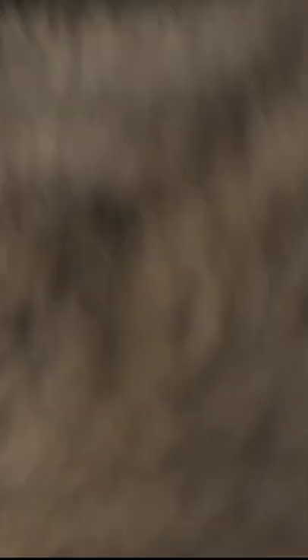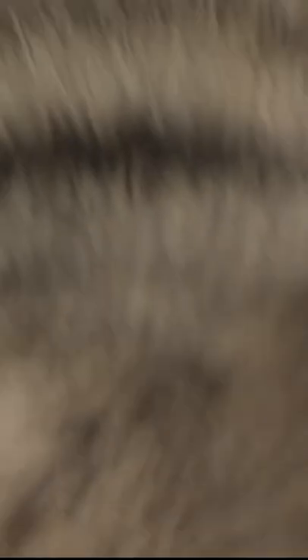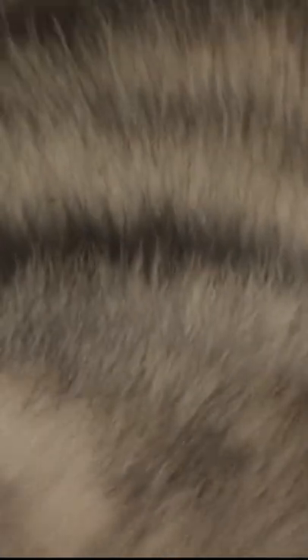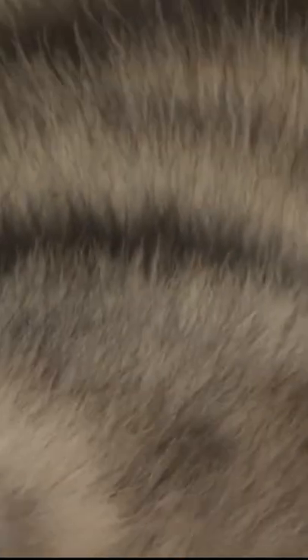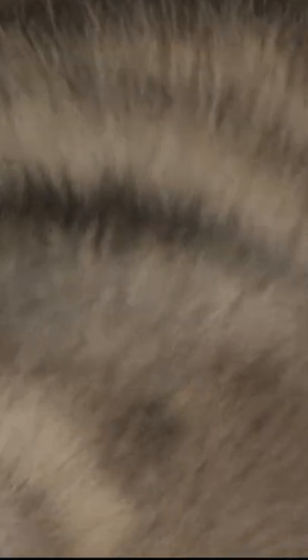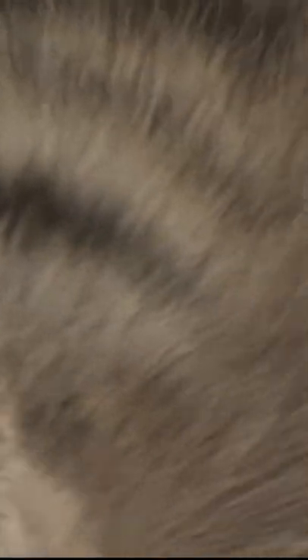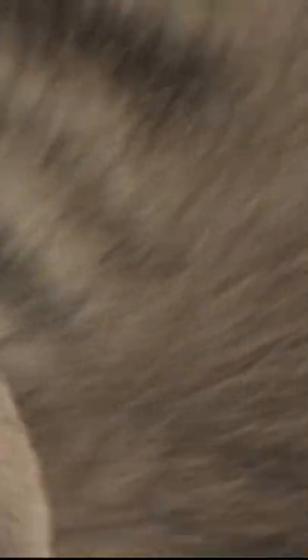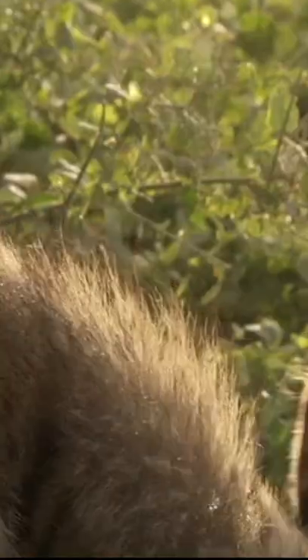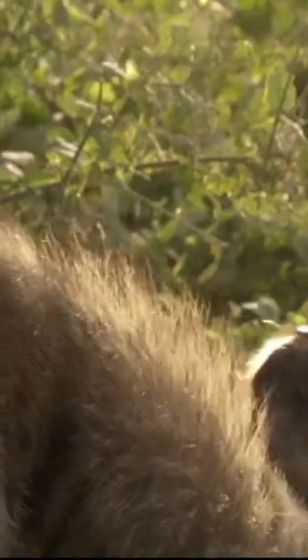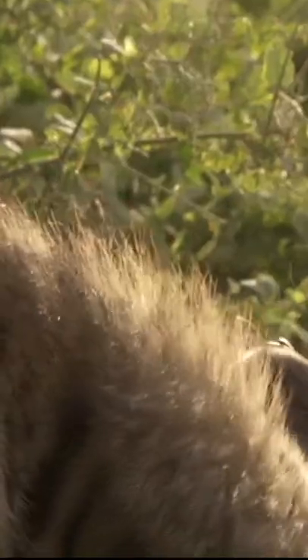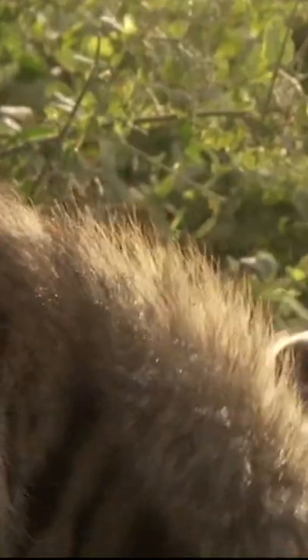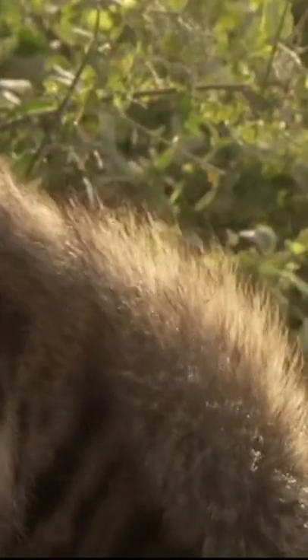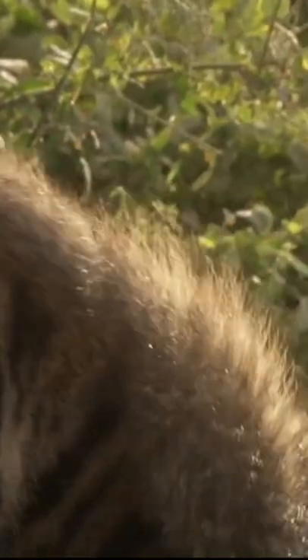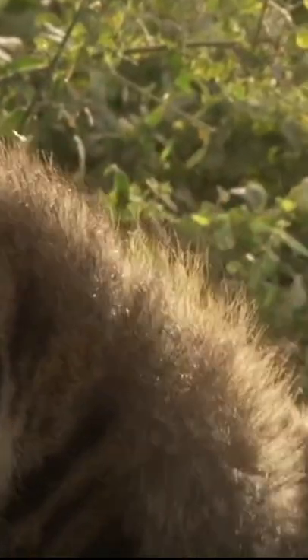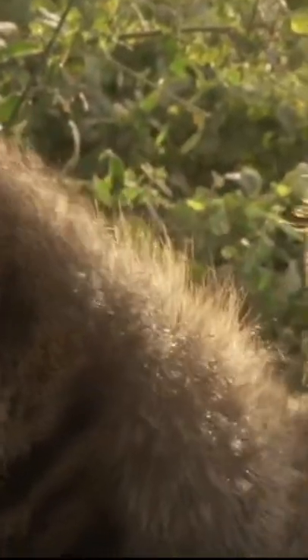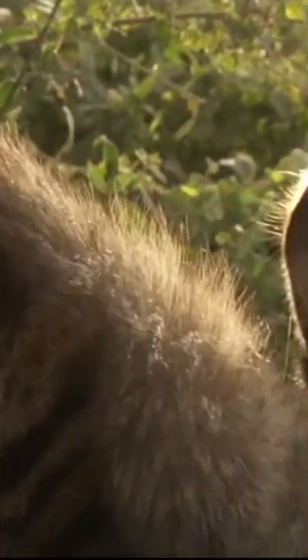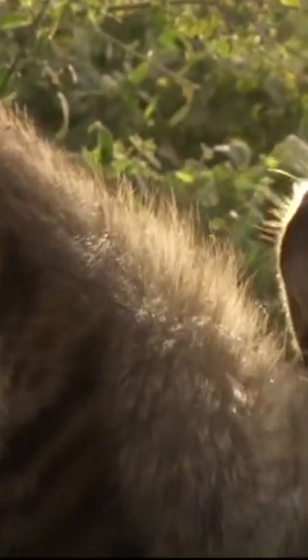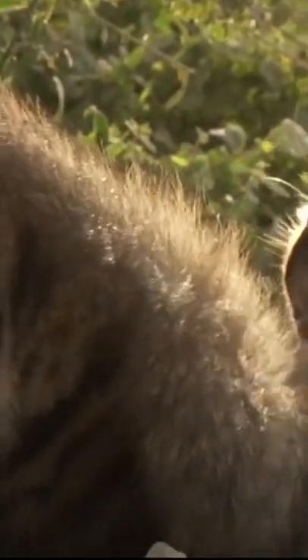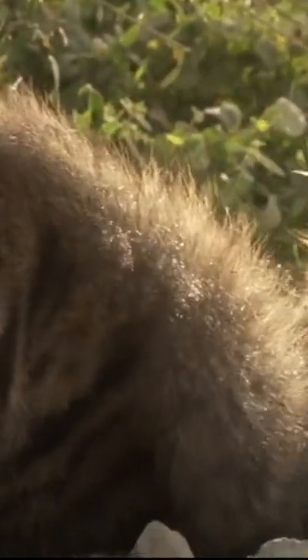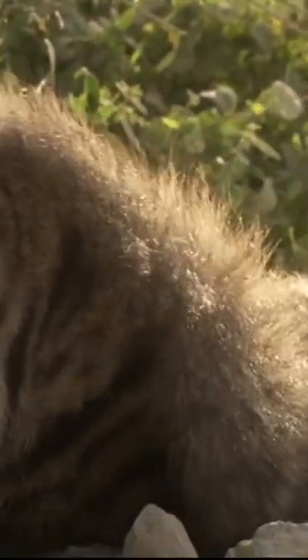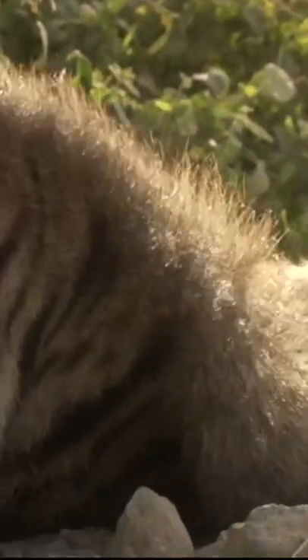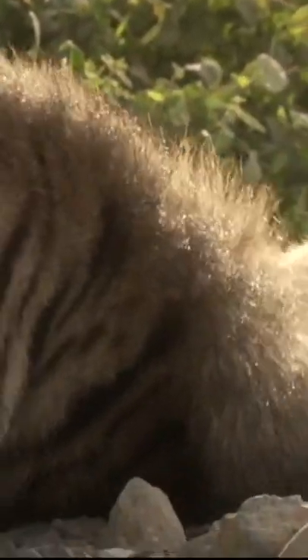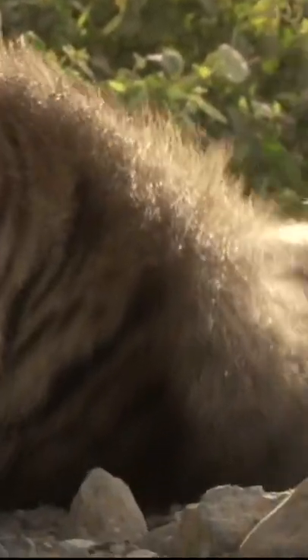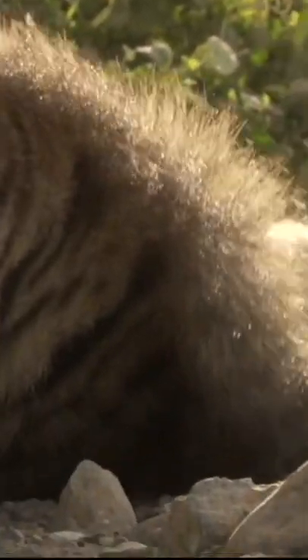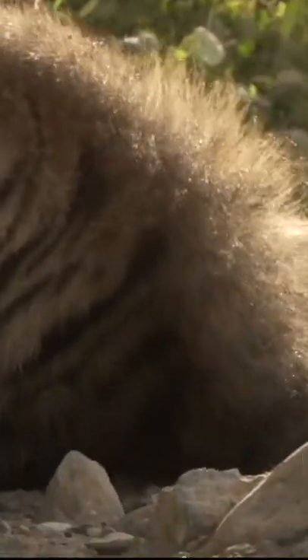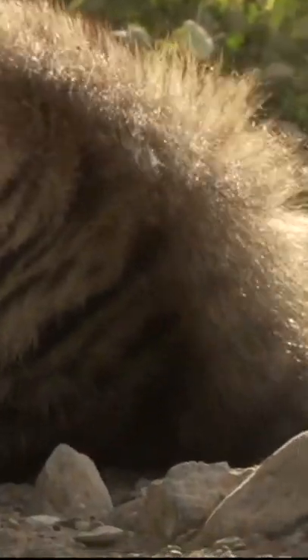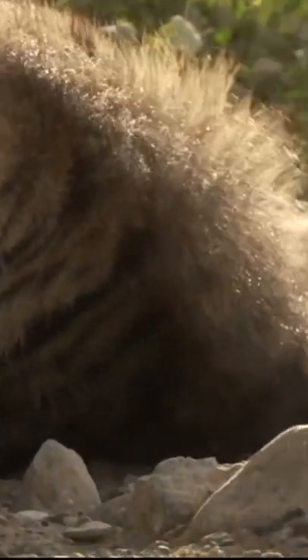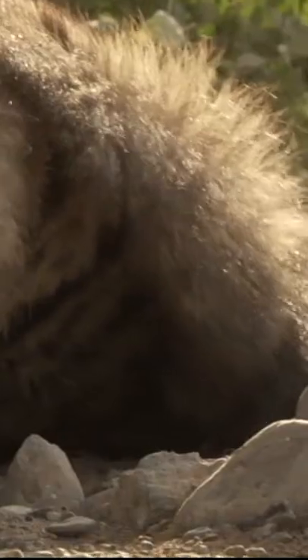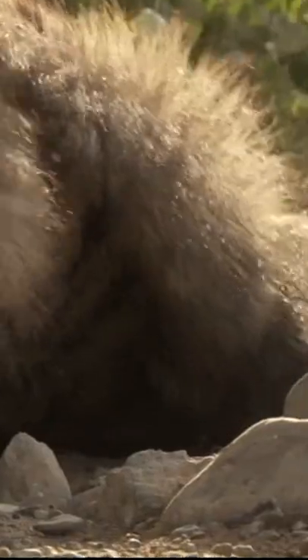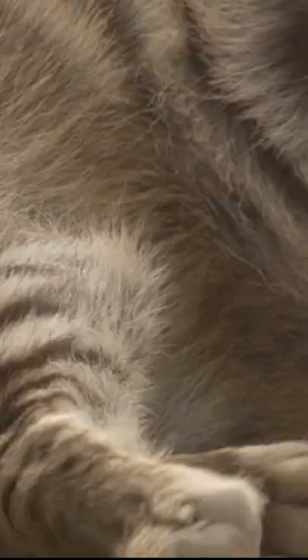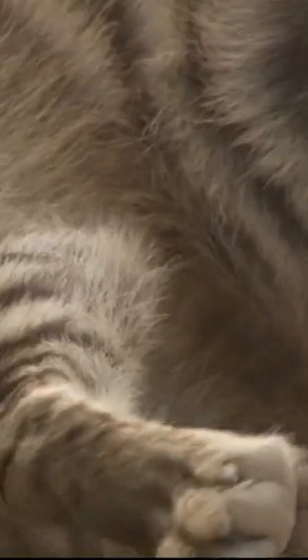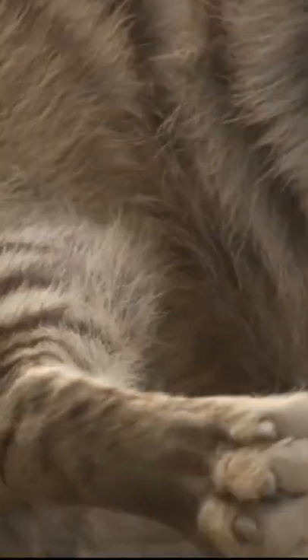The coat is a soft grey-brown color, lighter around the legs and darker across the mane.